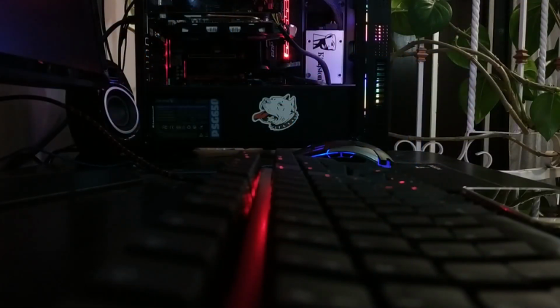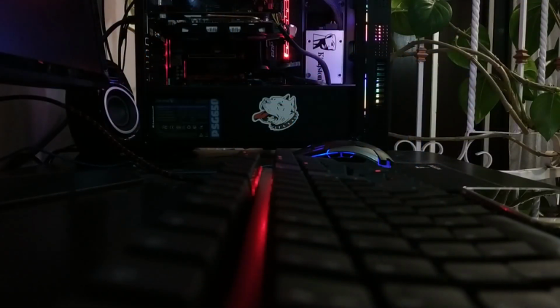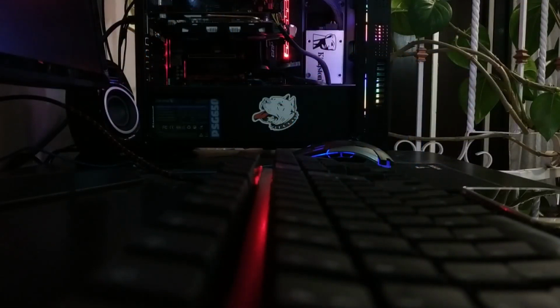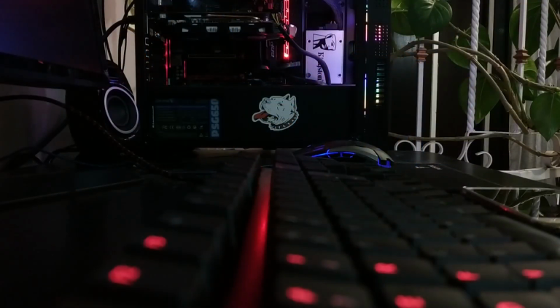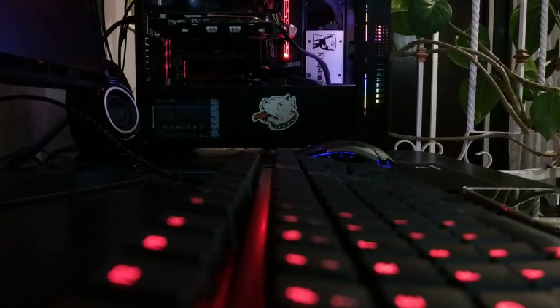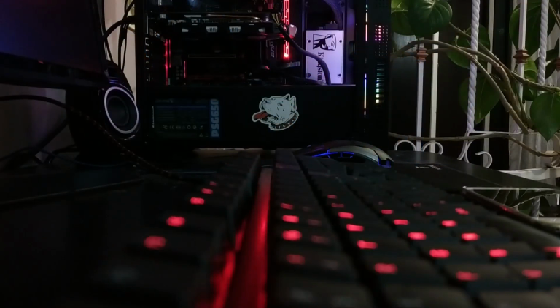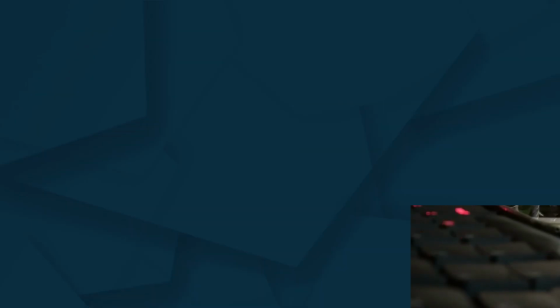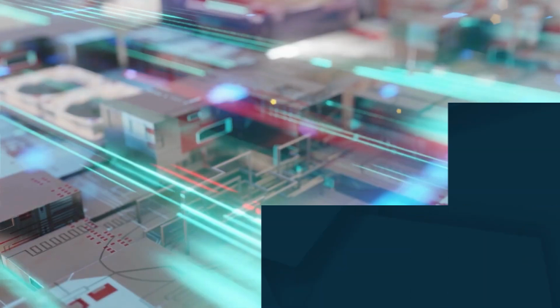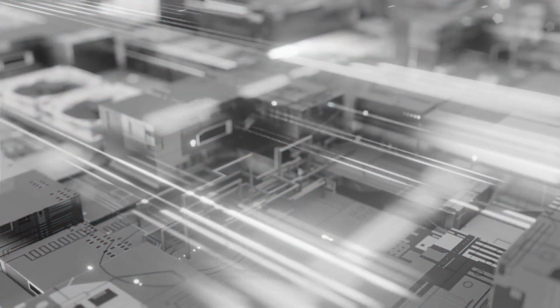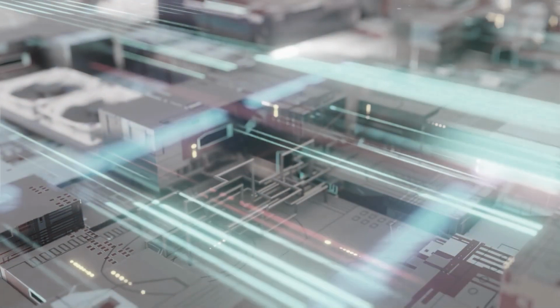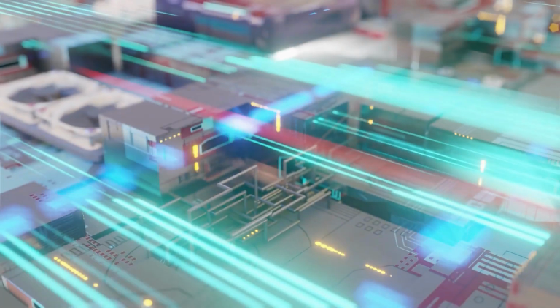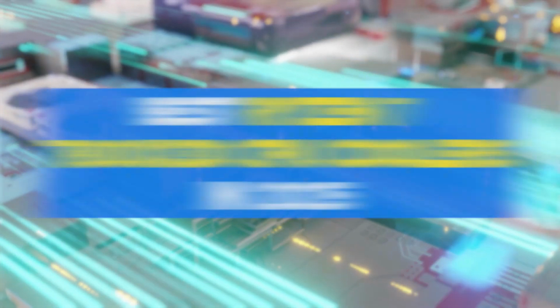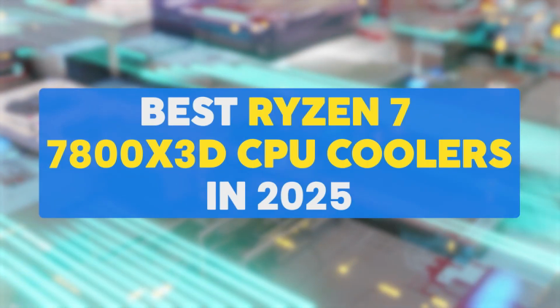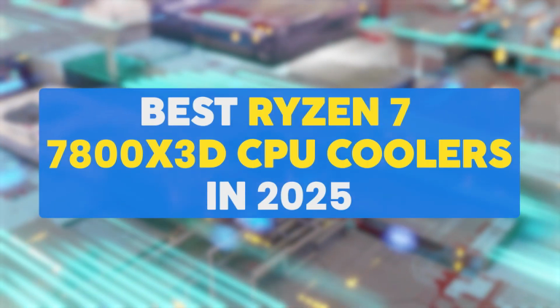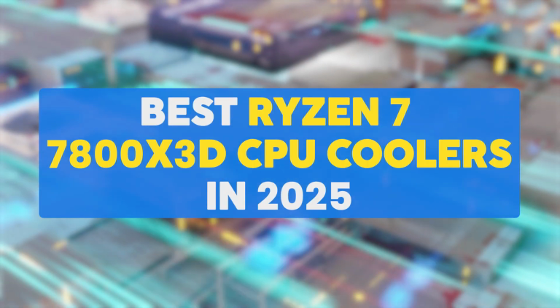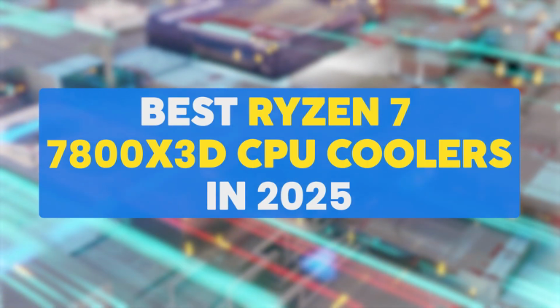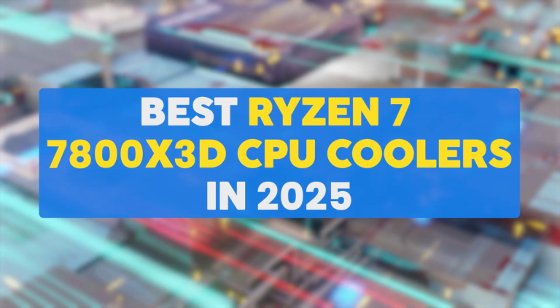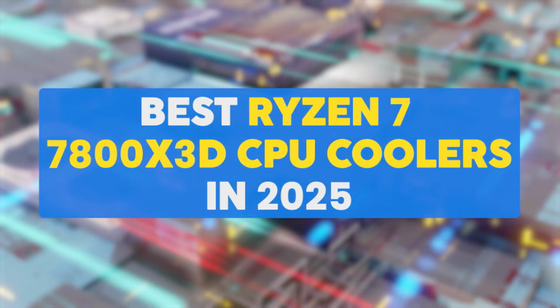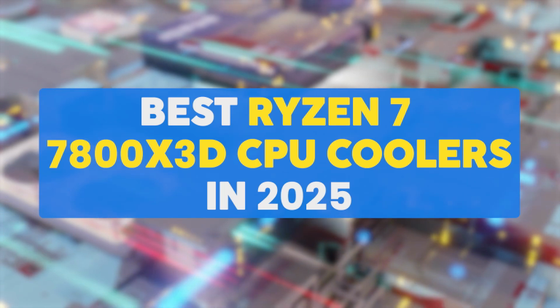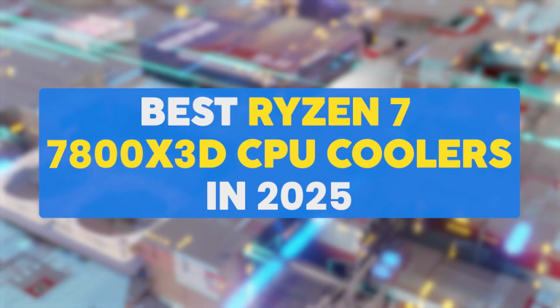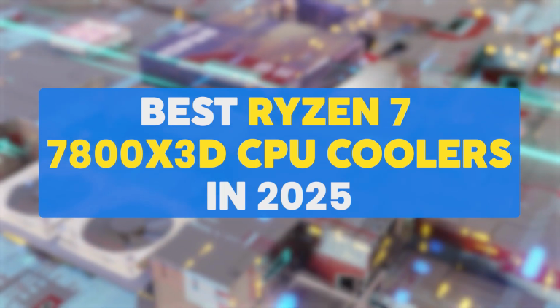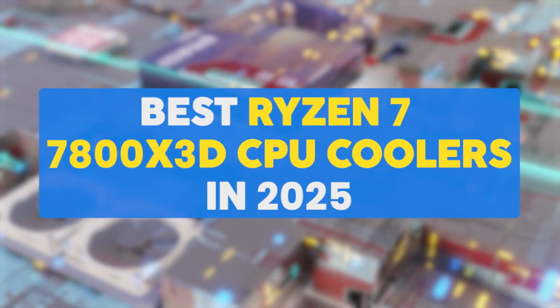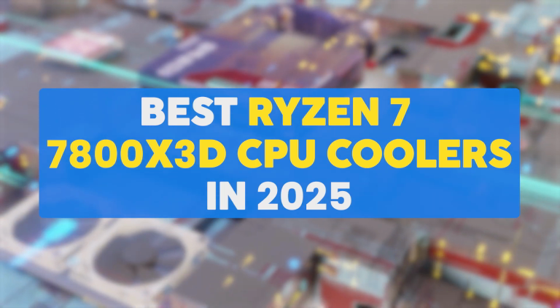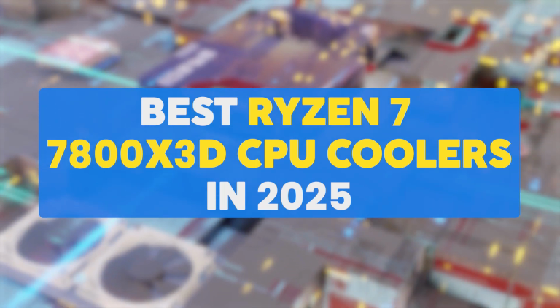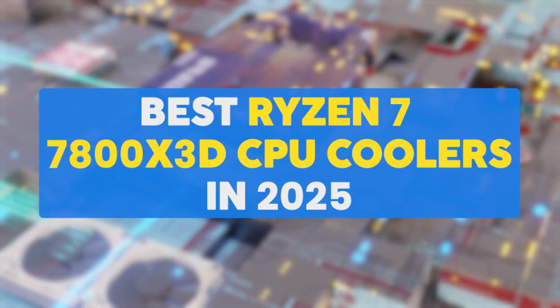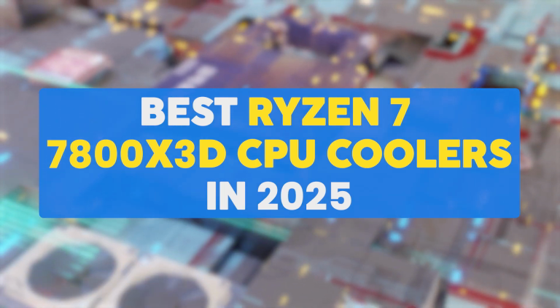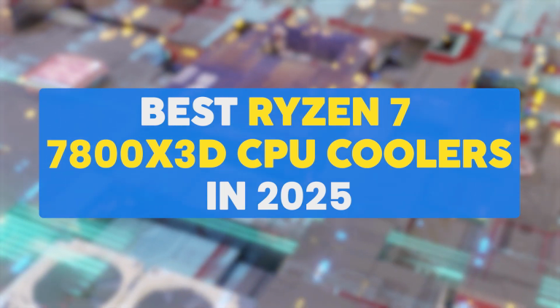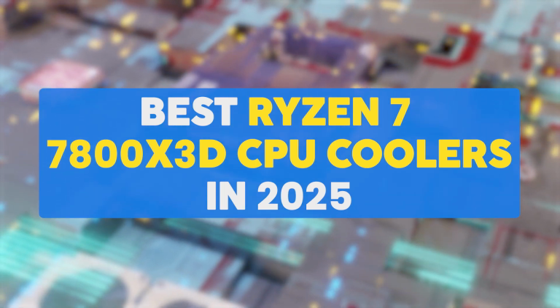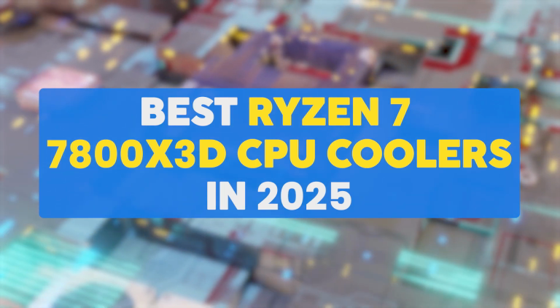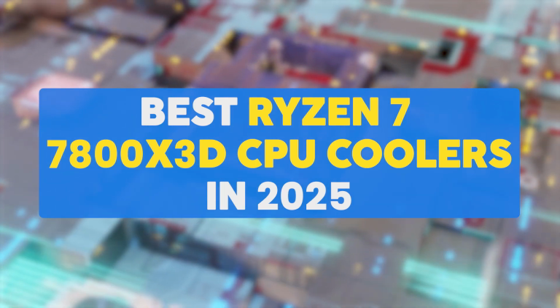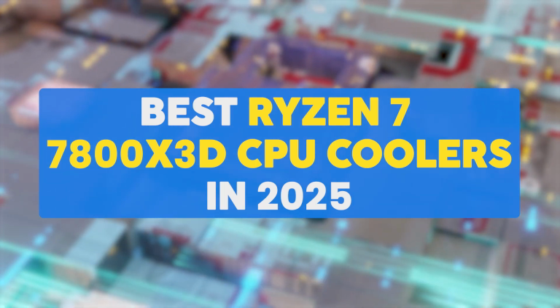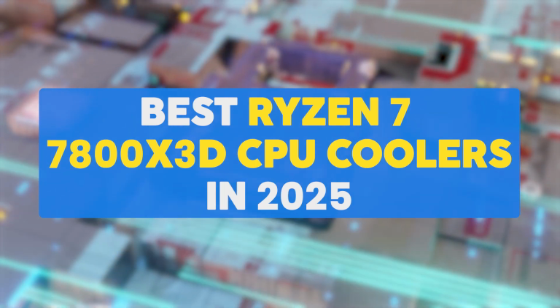In this video, we will be showcasing the best Ryzen 7 7800X3D CPU coolers in 2025.